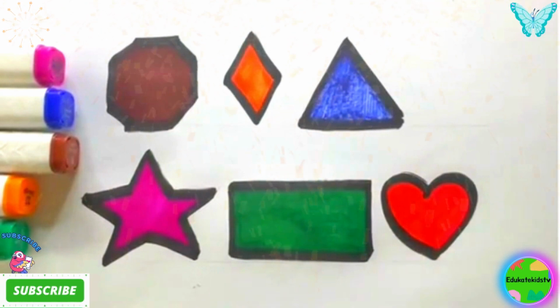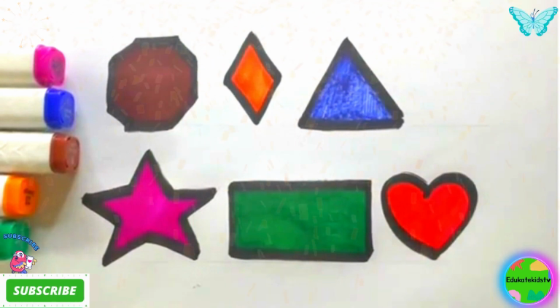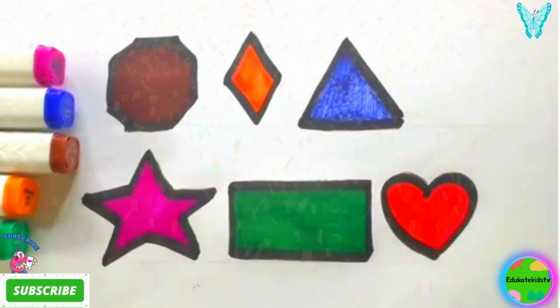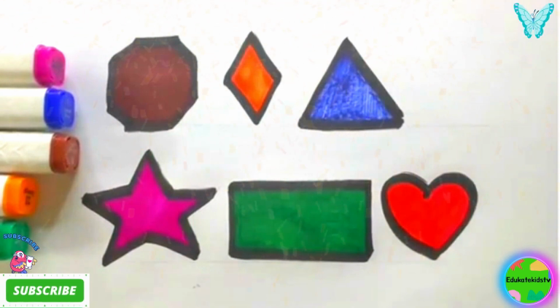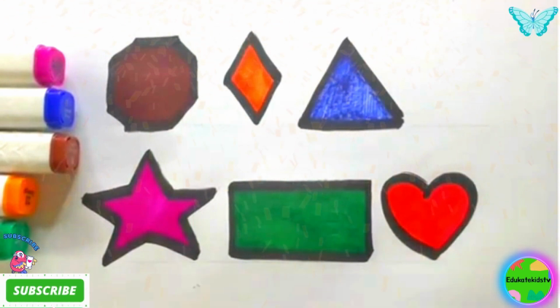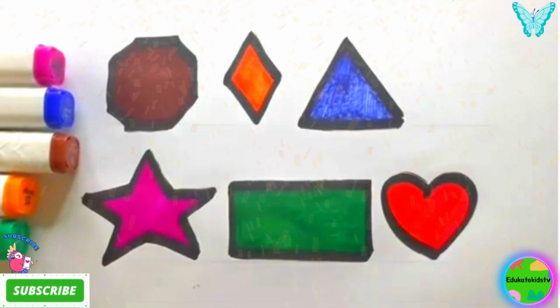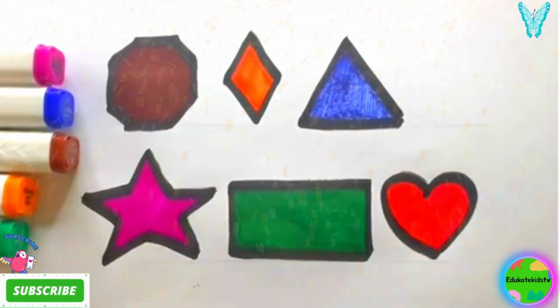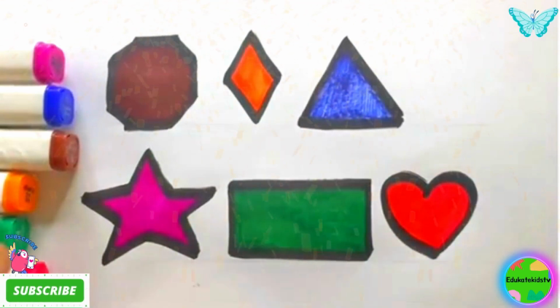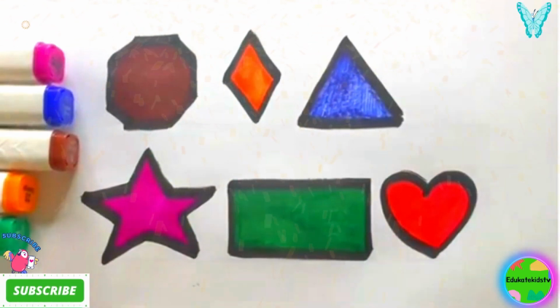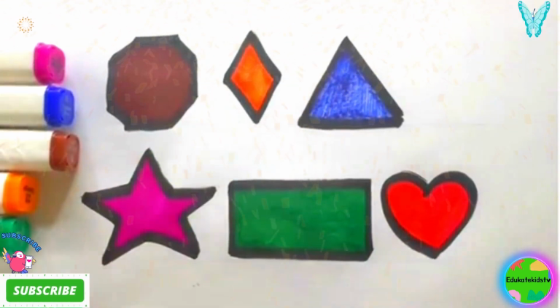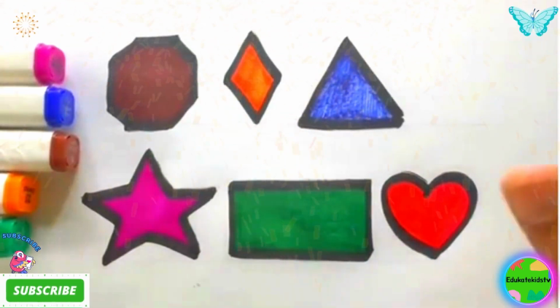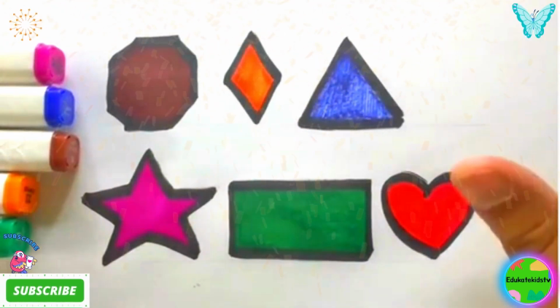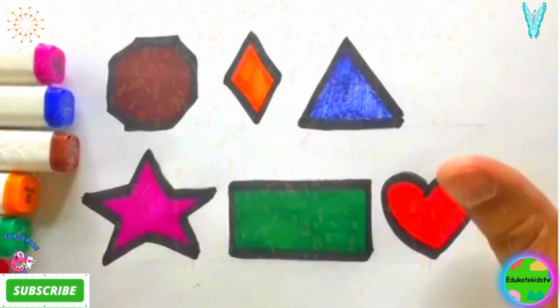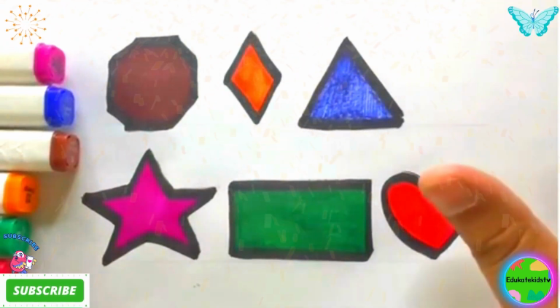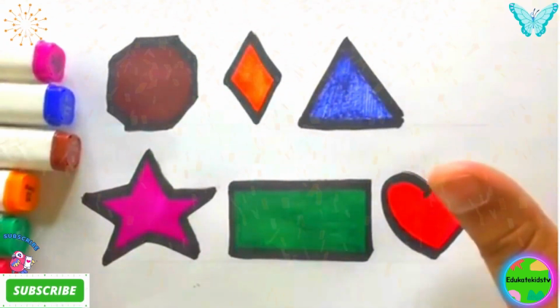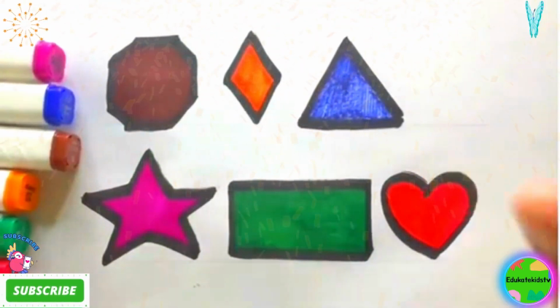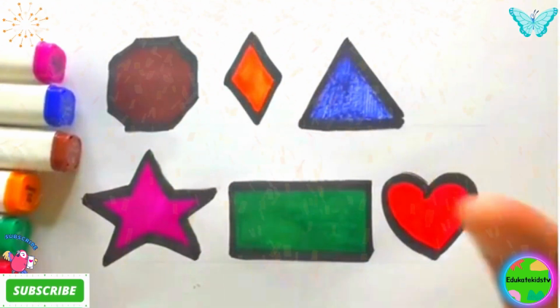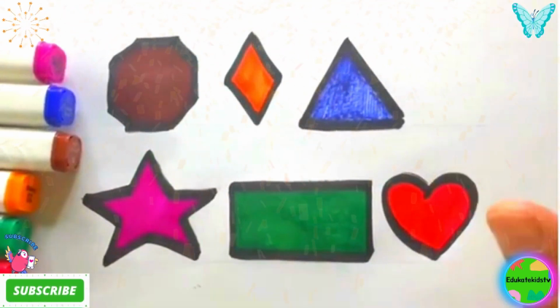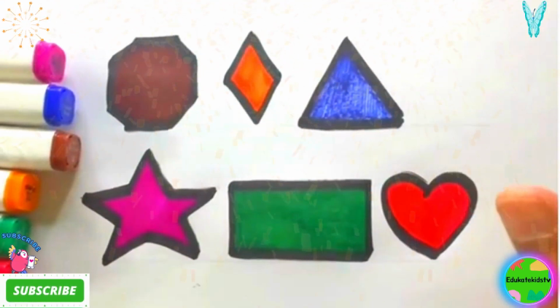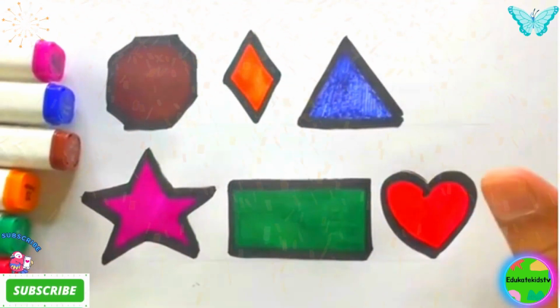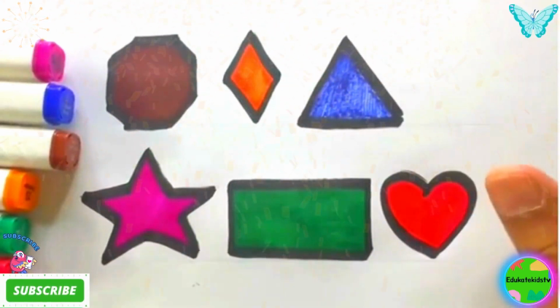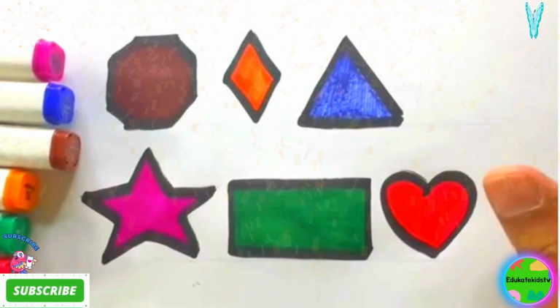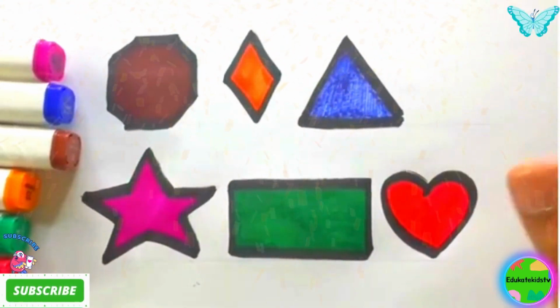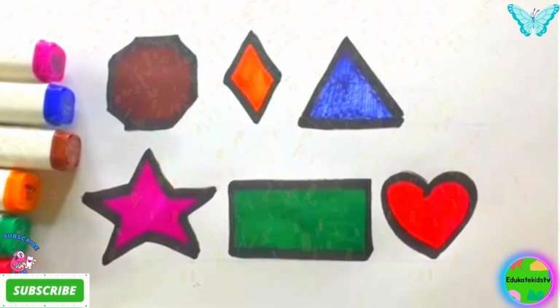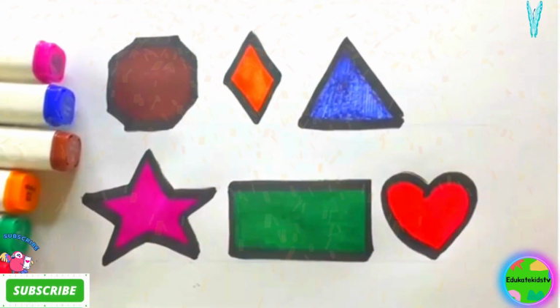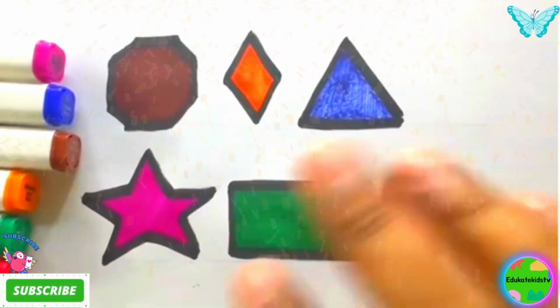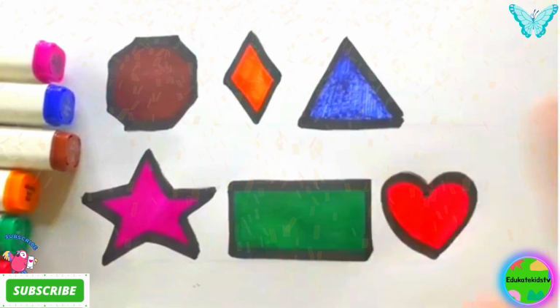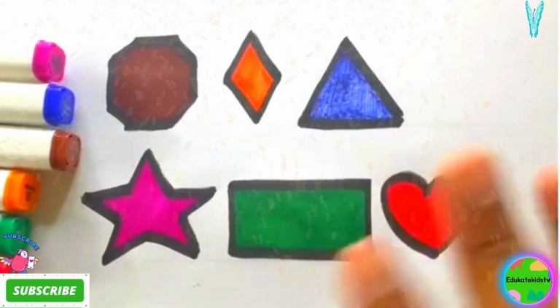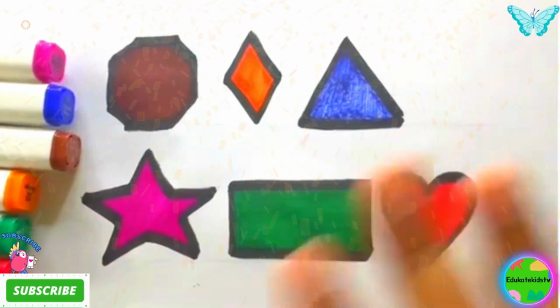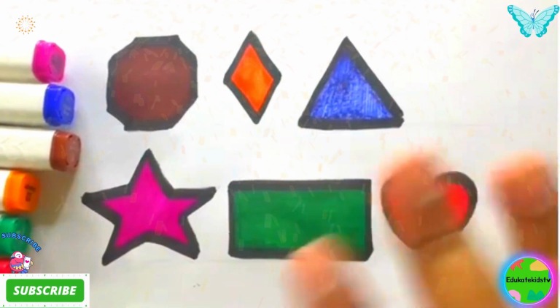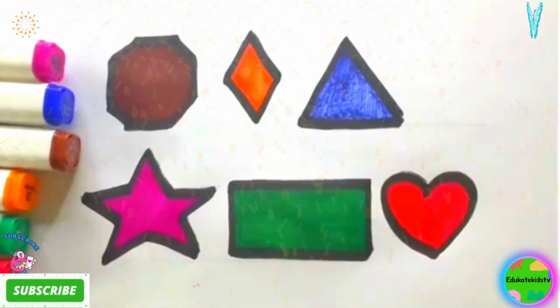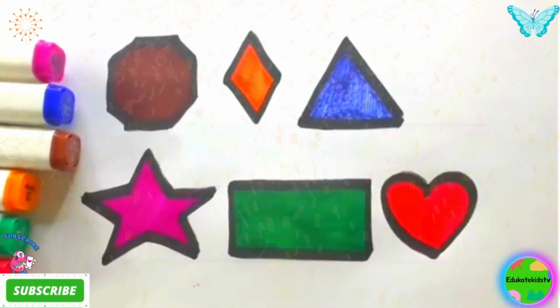I hope you have liked this video. Please subscribe to my channel and hit the like button. See you in the next one! Bye-bye.